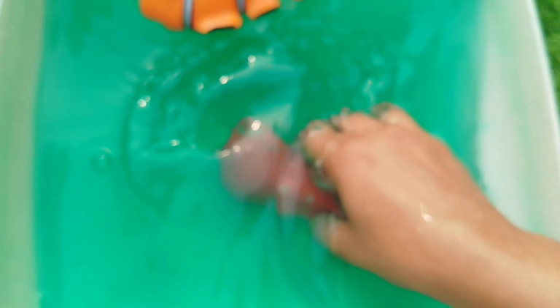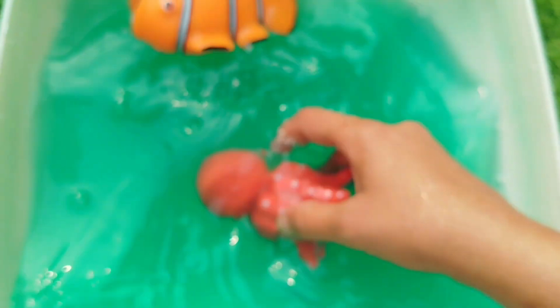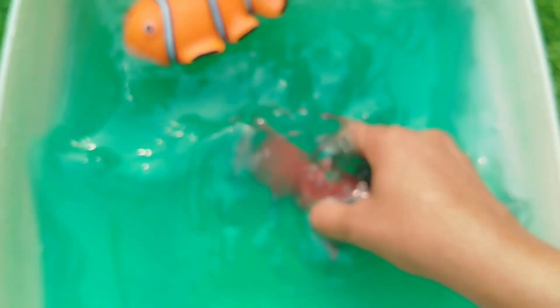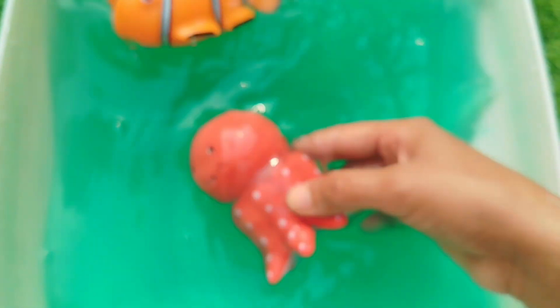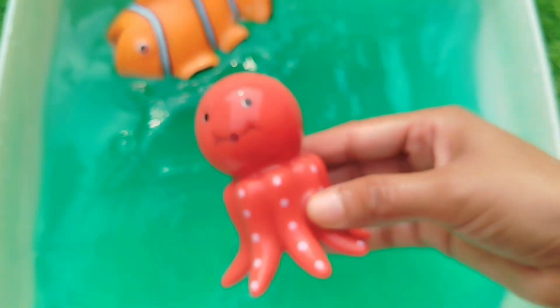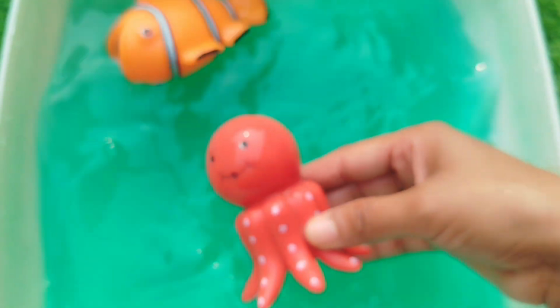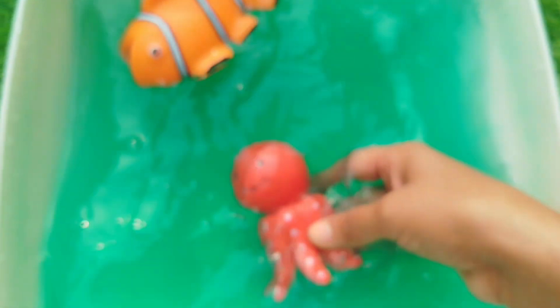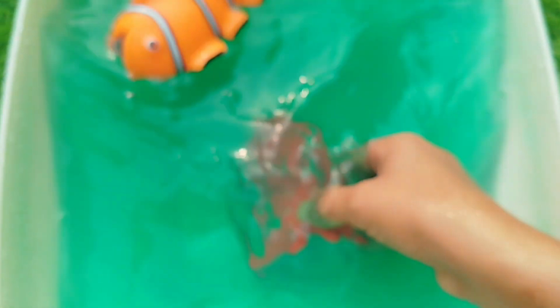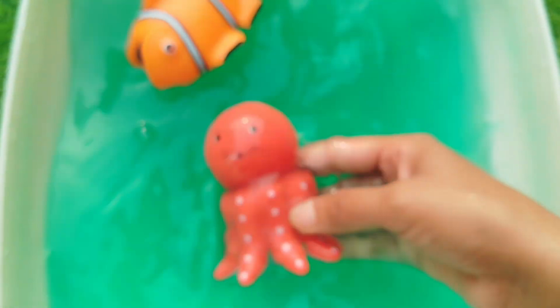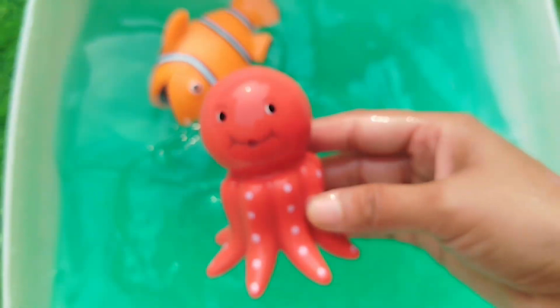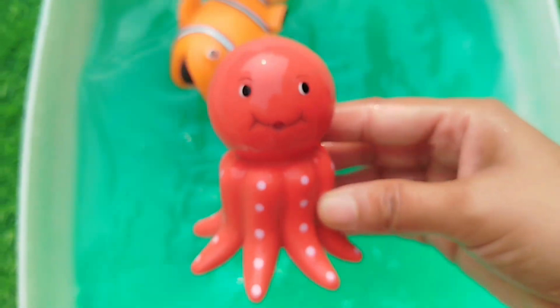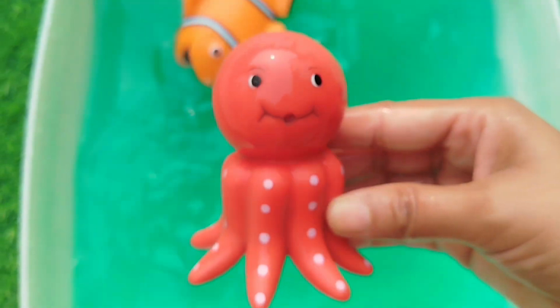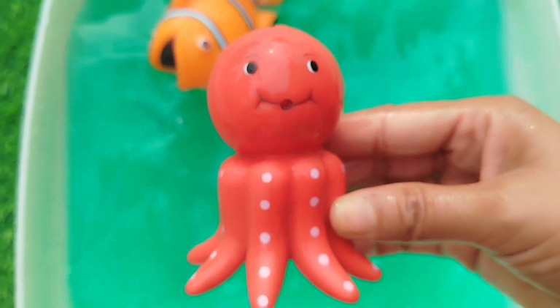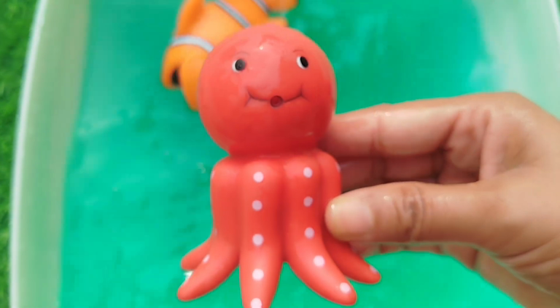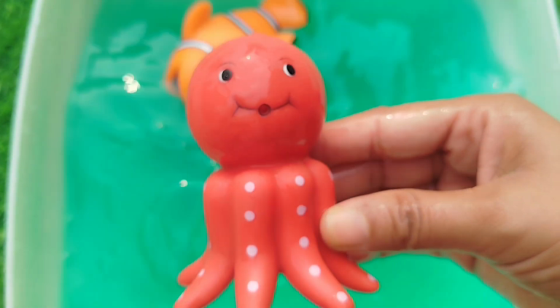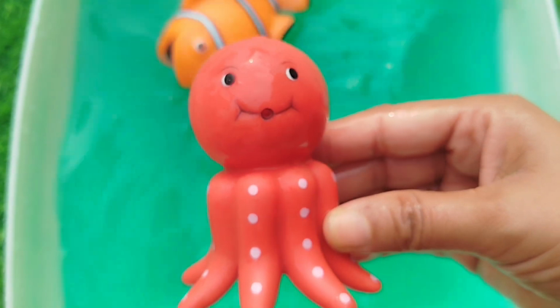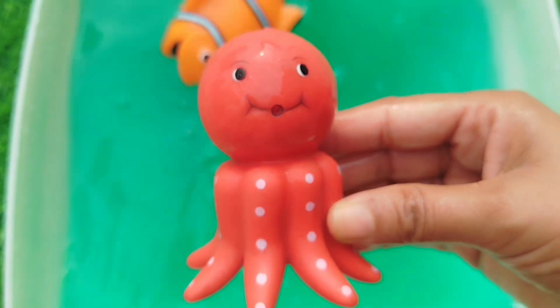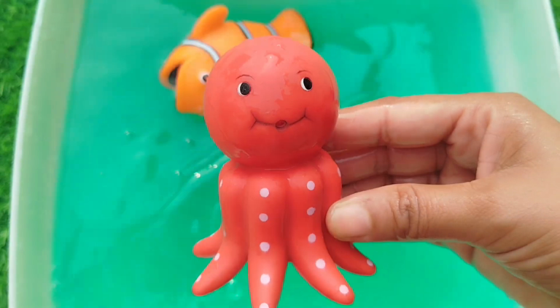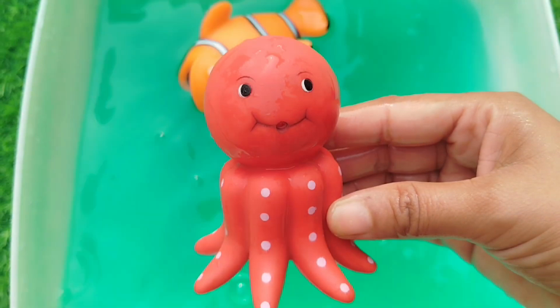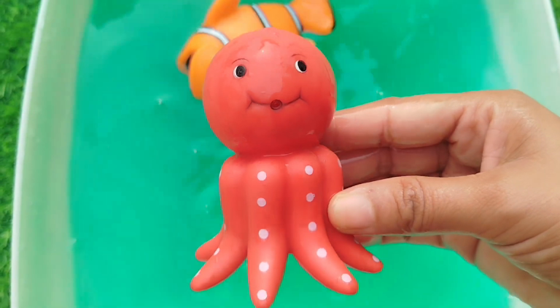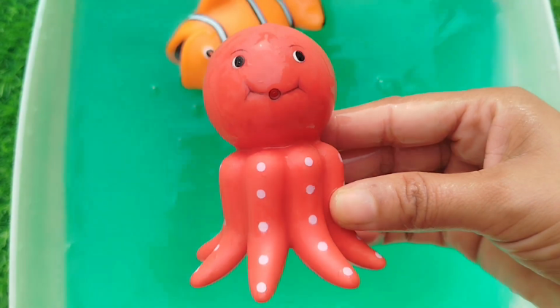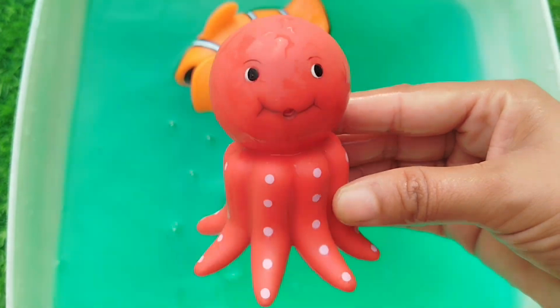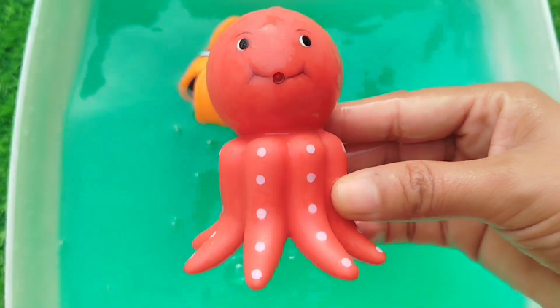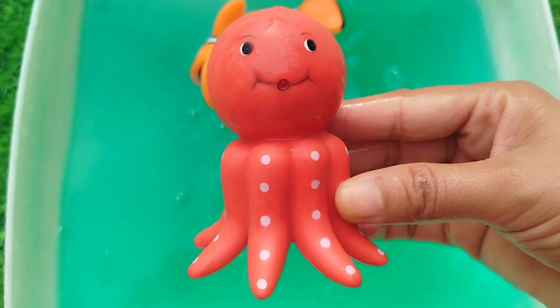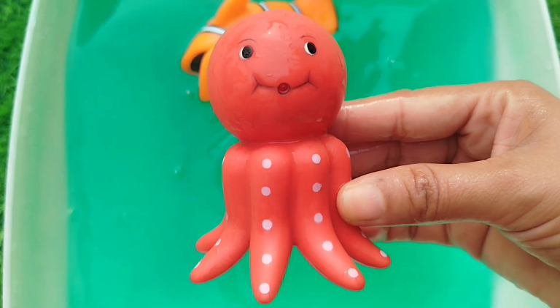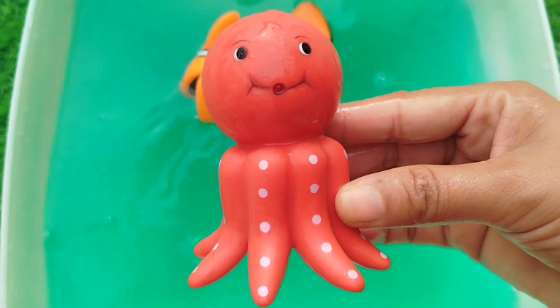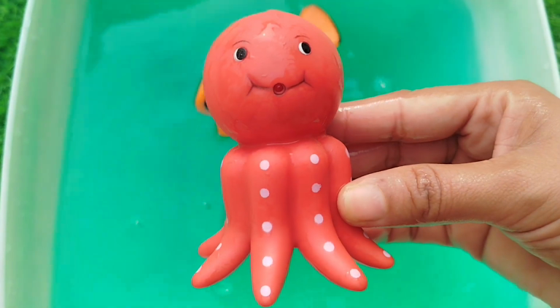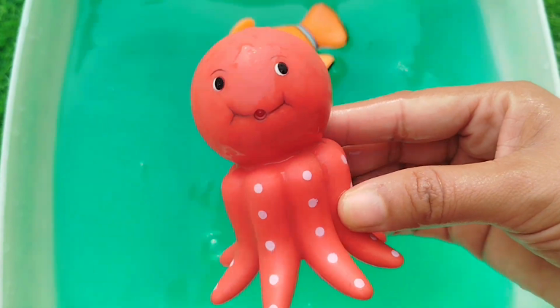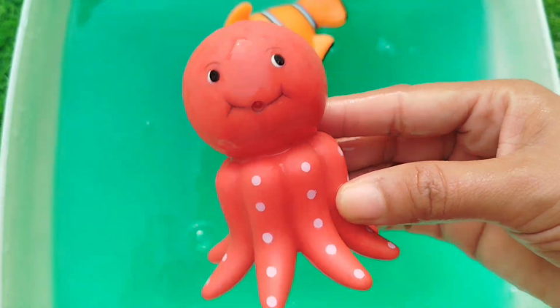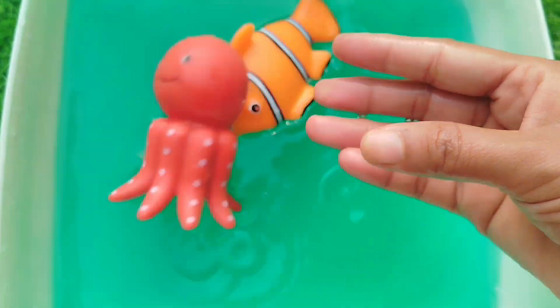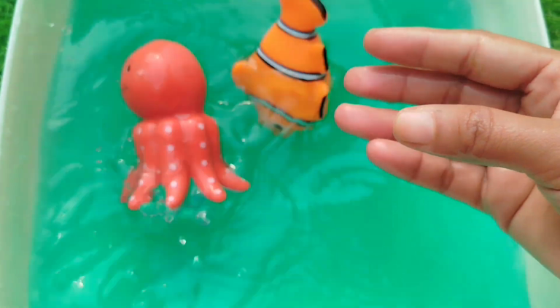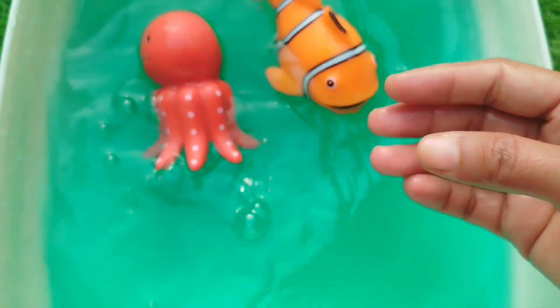The next animal is an octopus. This is an octopus.